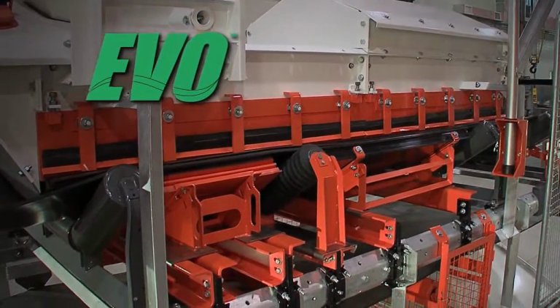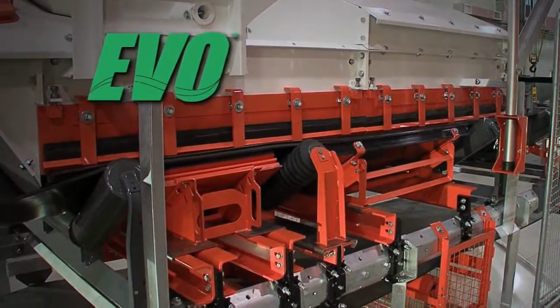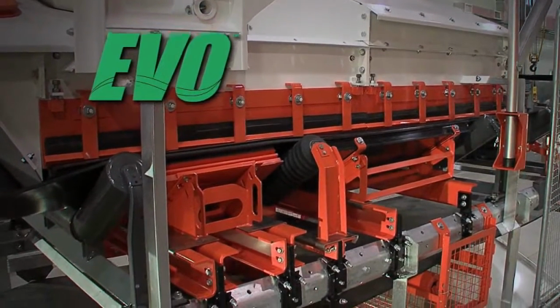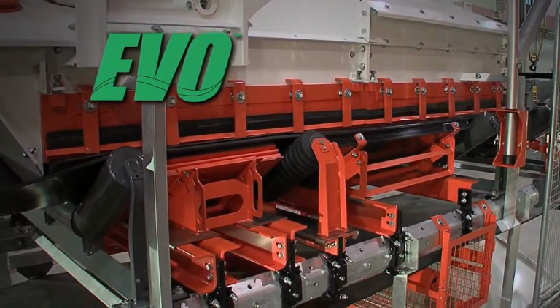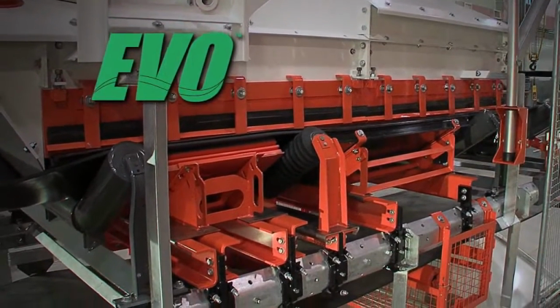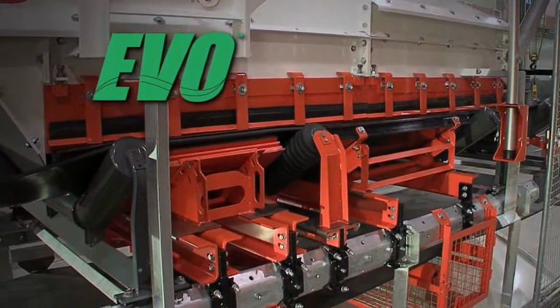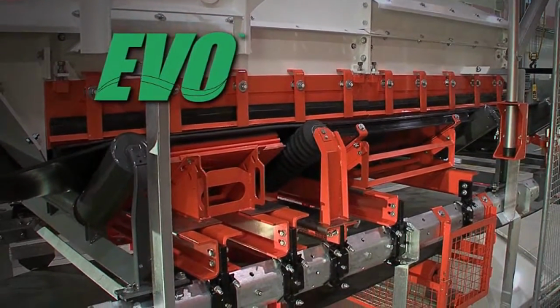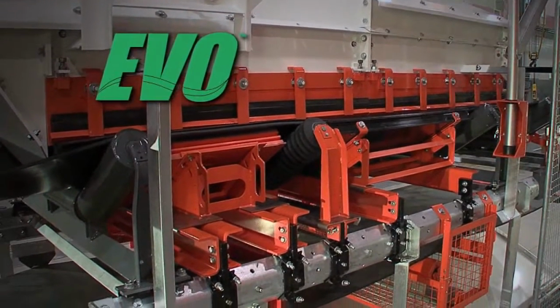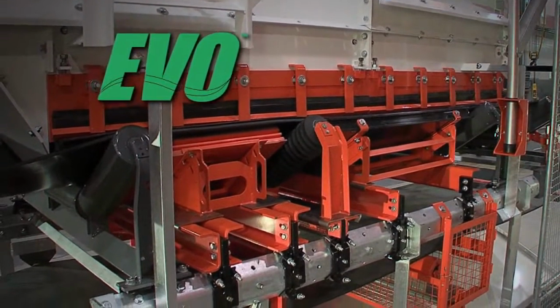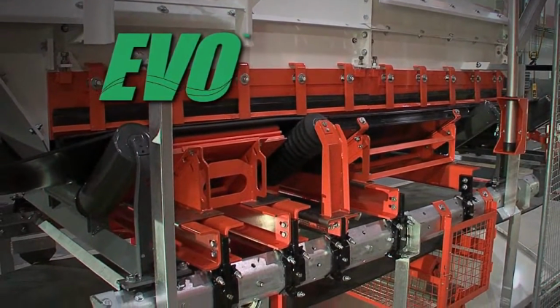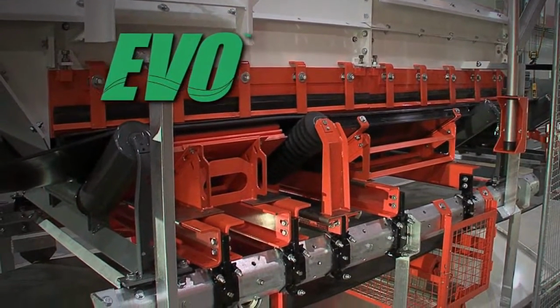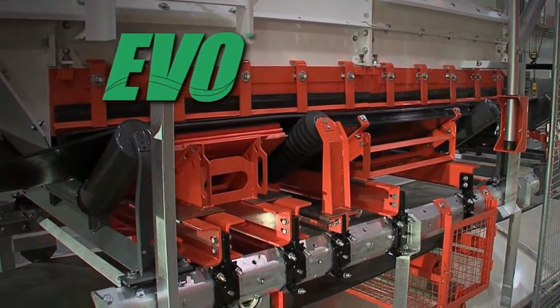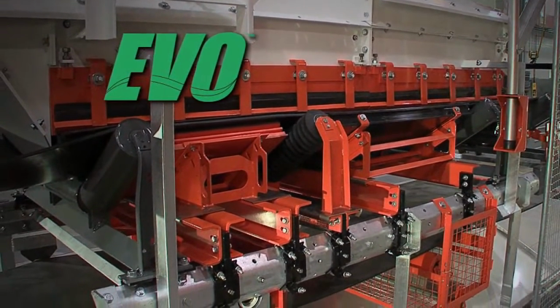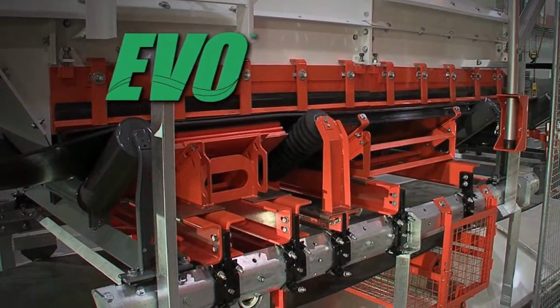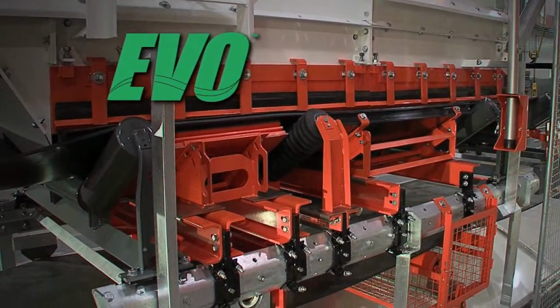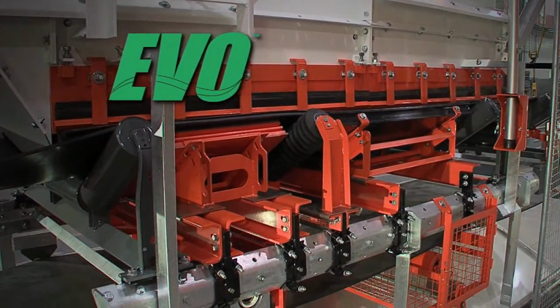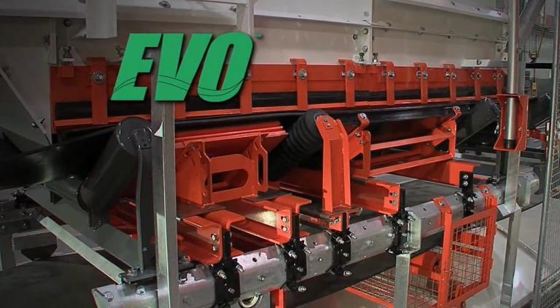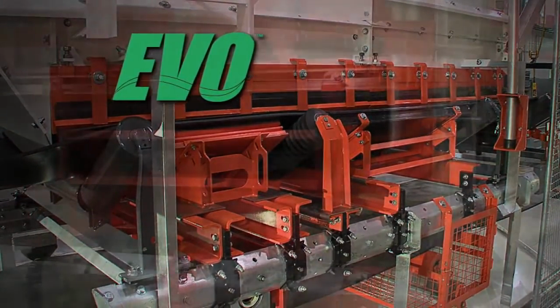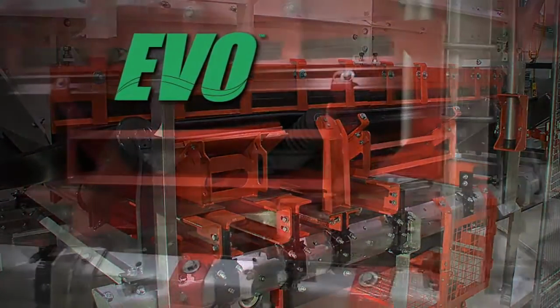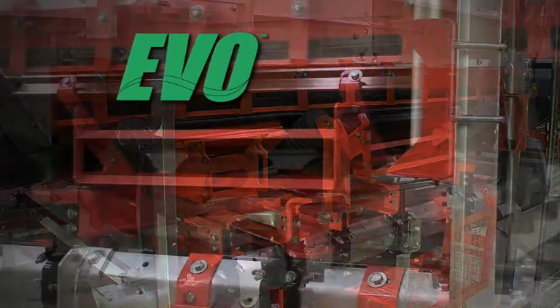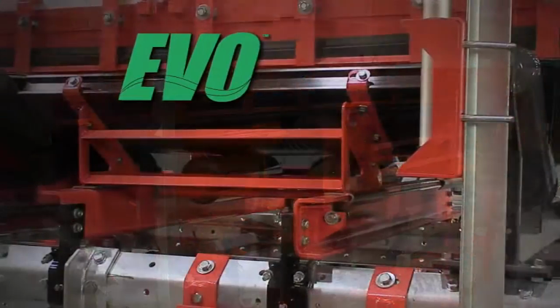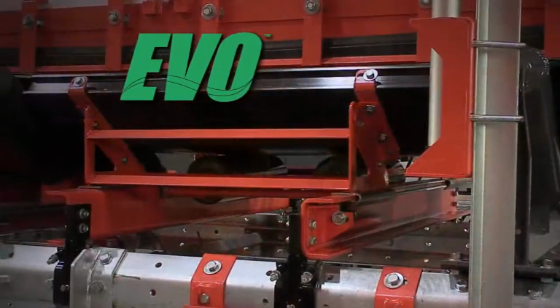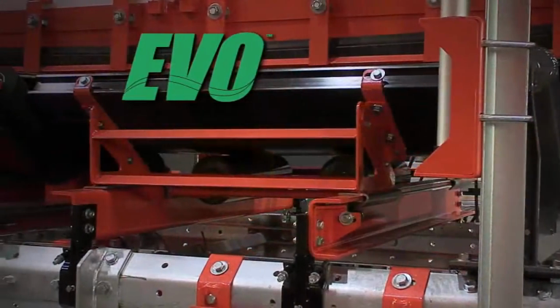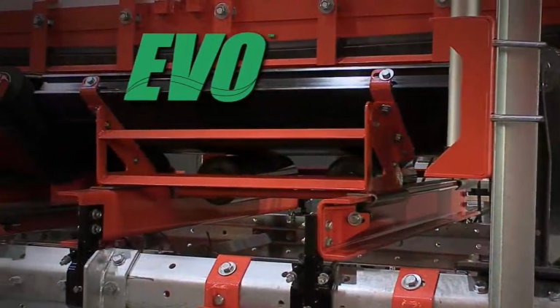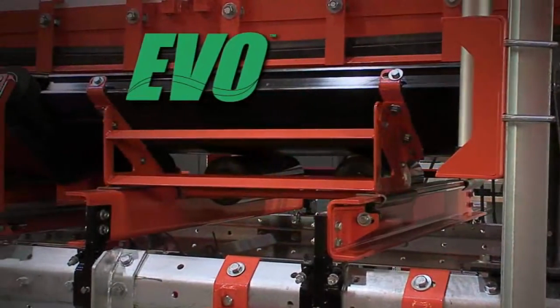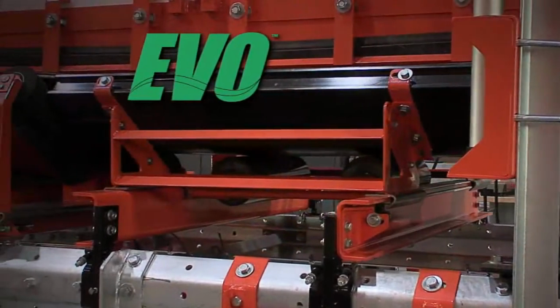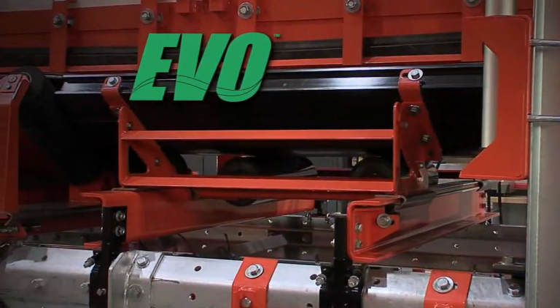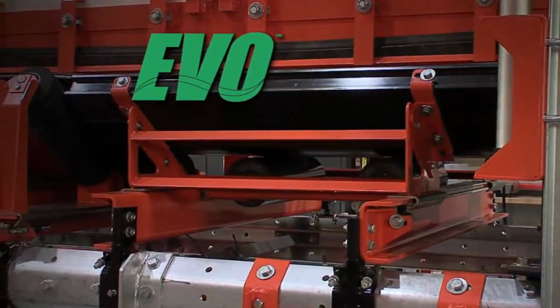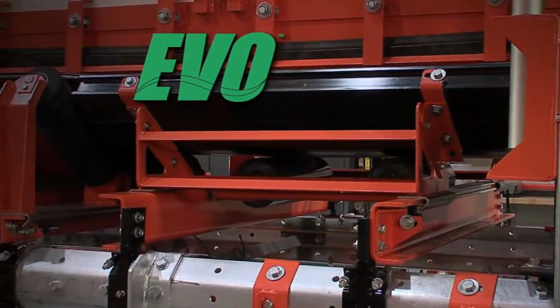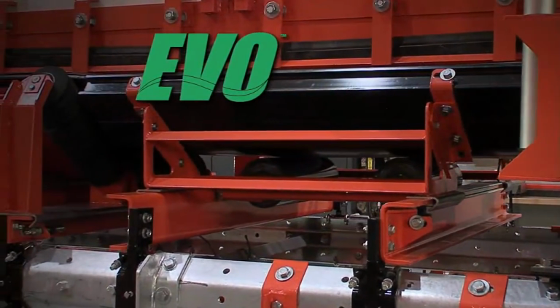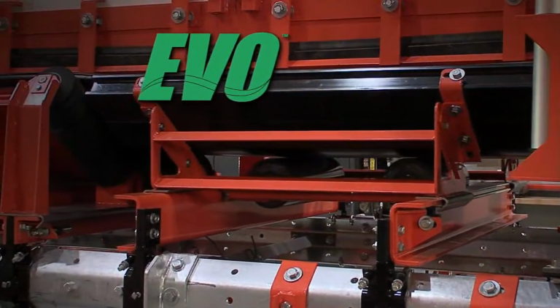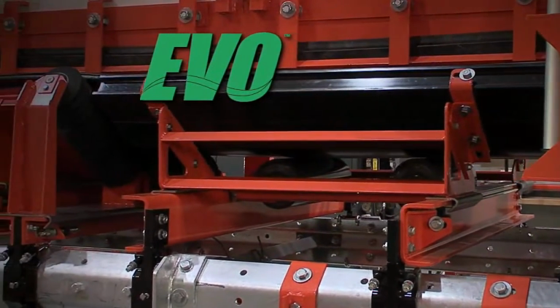Controlling dust and fugitive material, improving serviceability, and increasing safety by design.